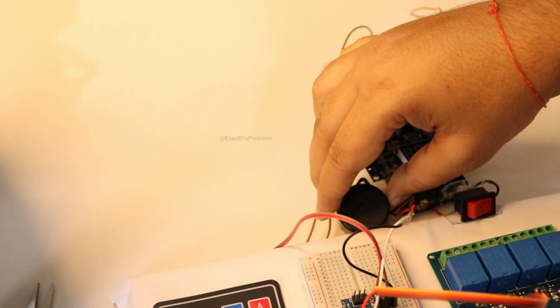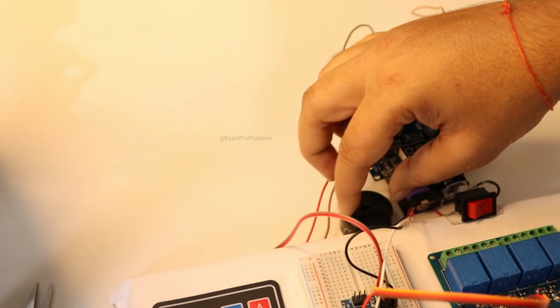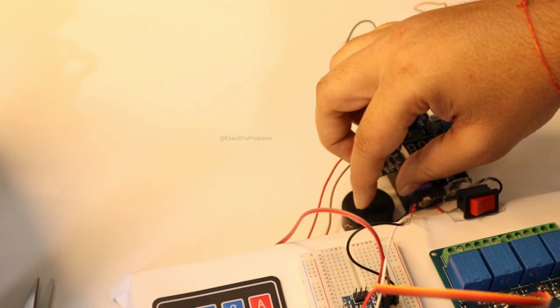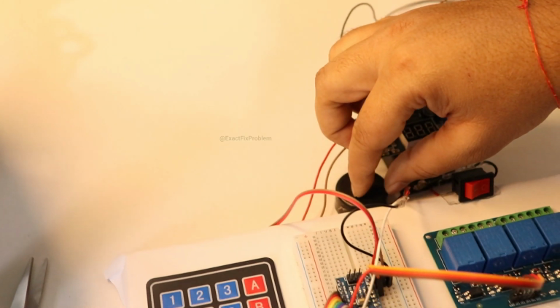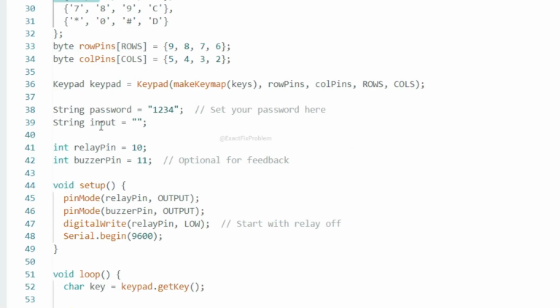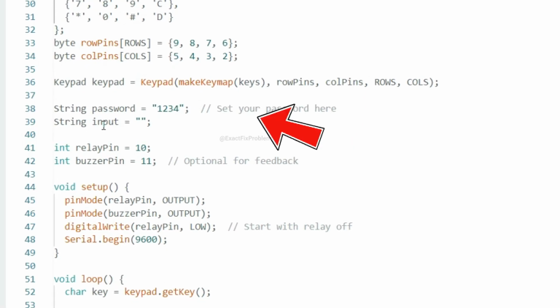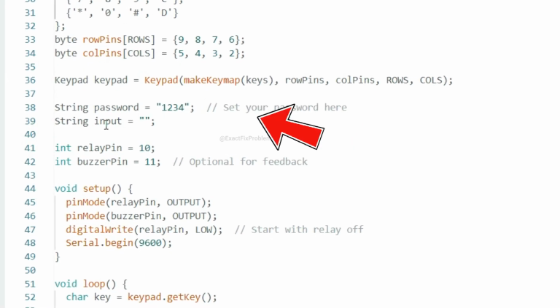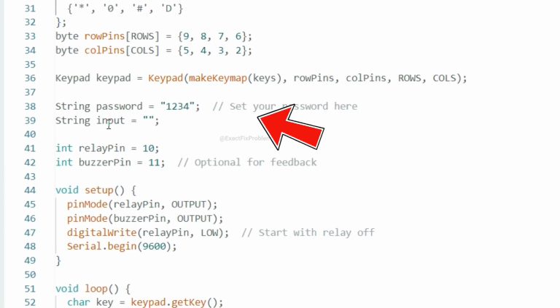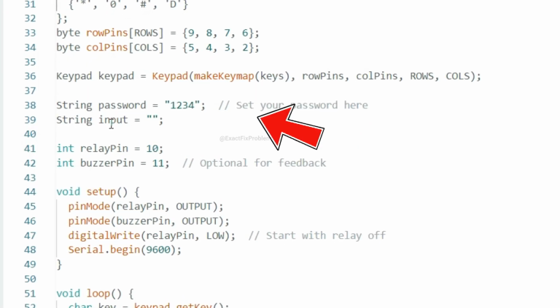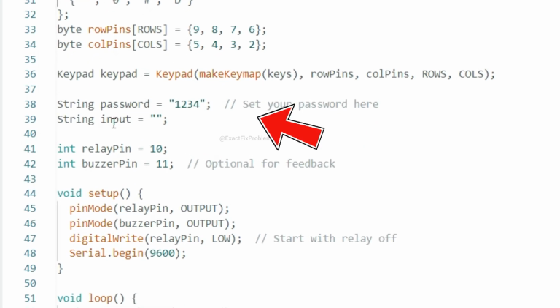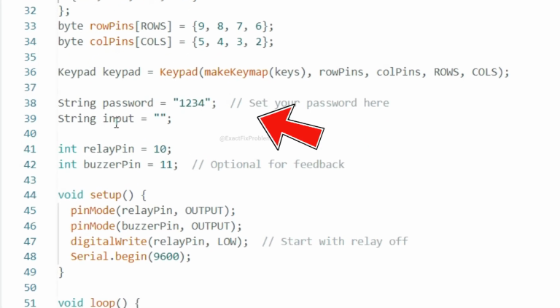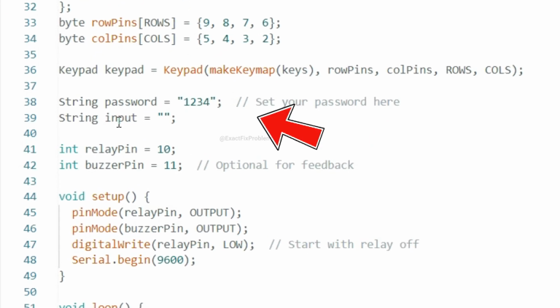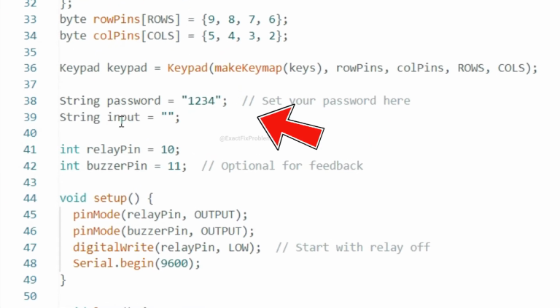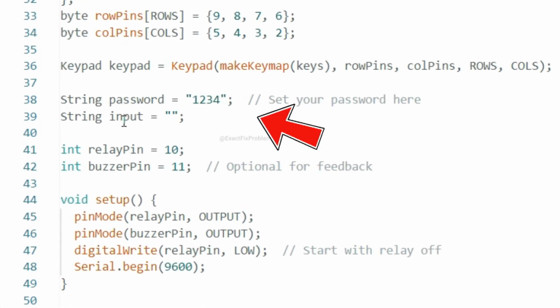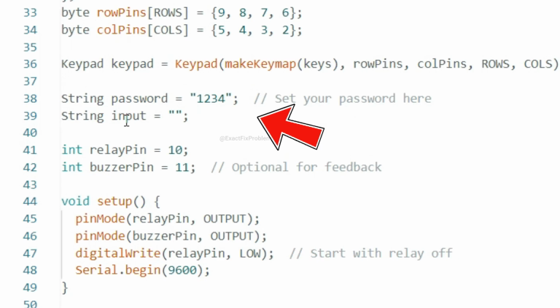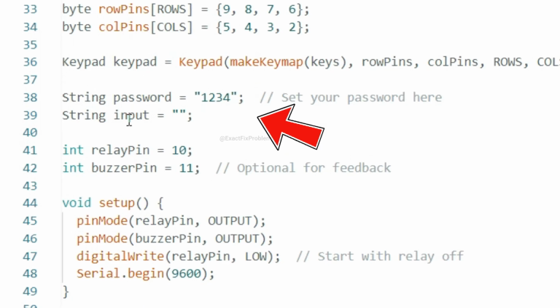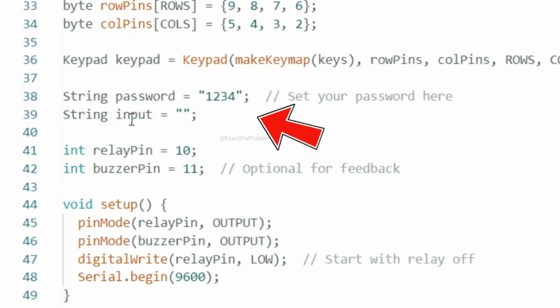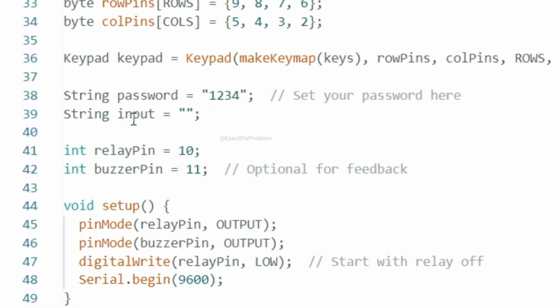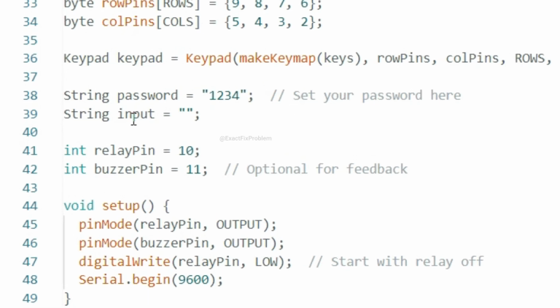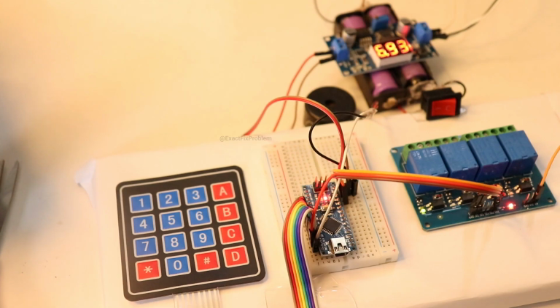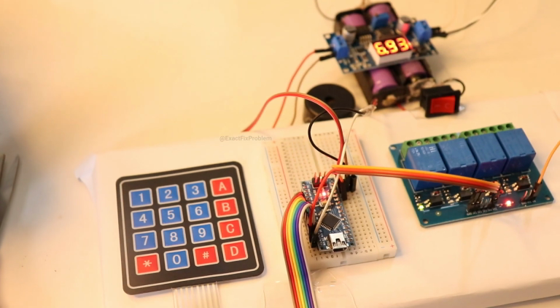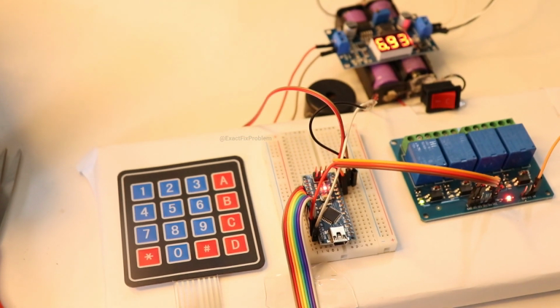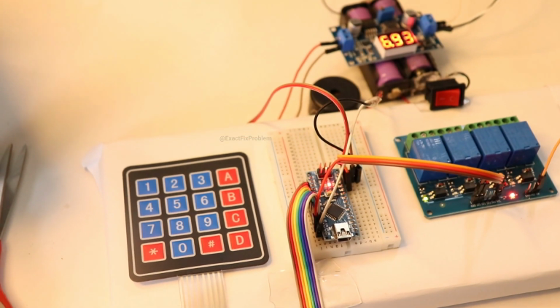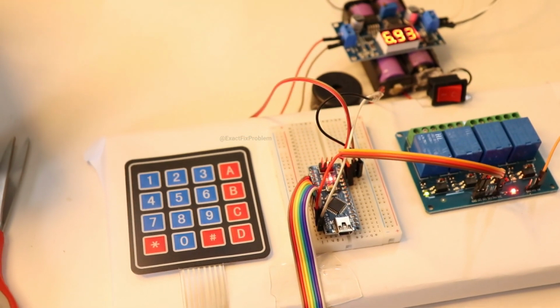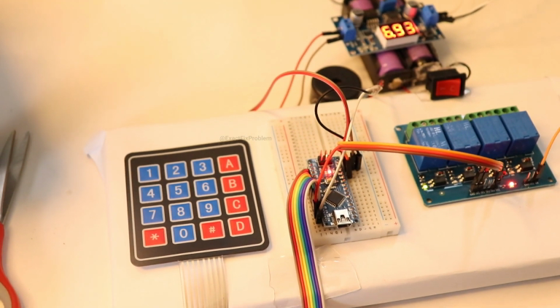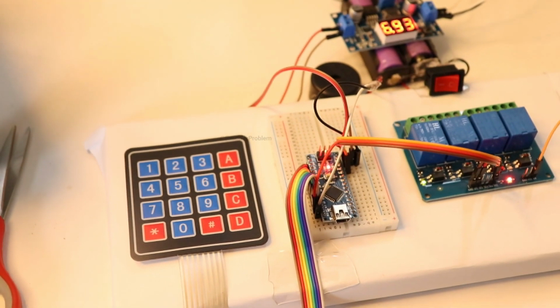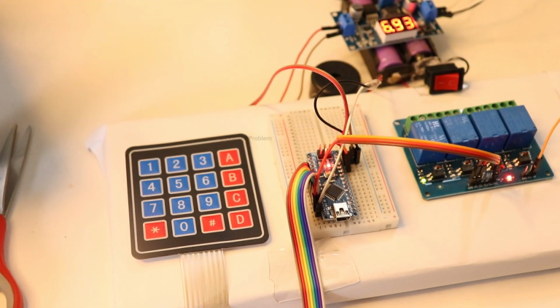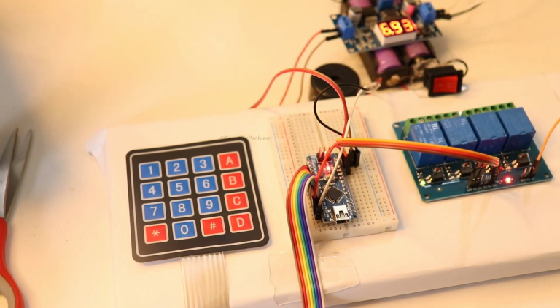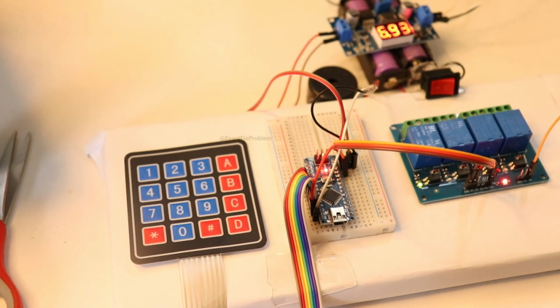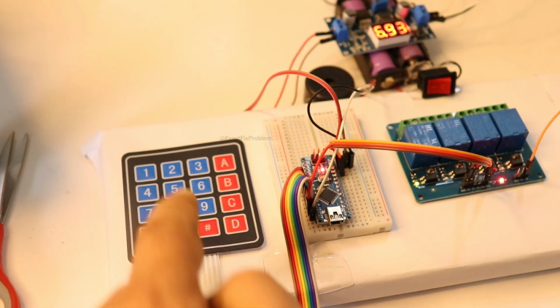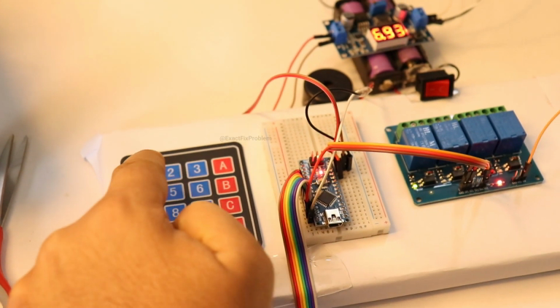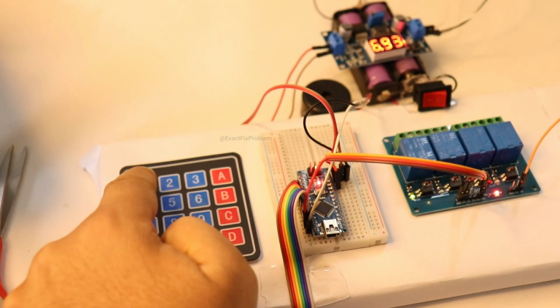You've probably understood the password setup by now. Let's enter it and see how it goes.